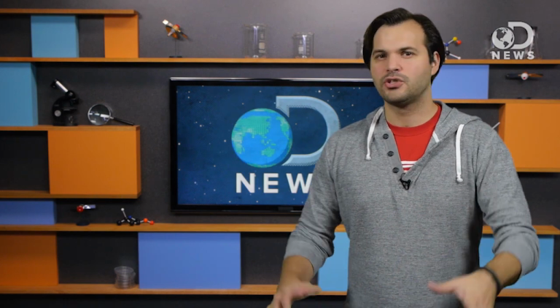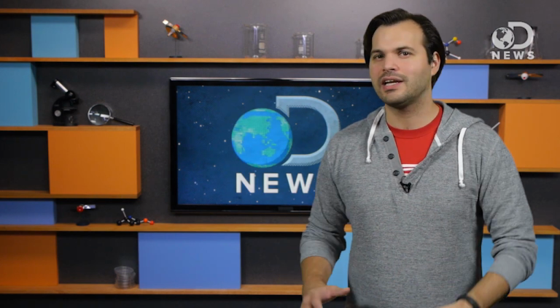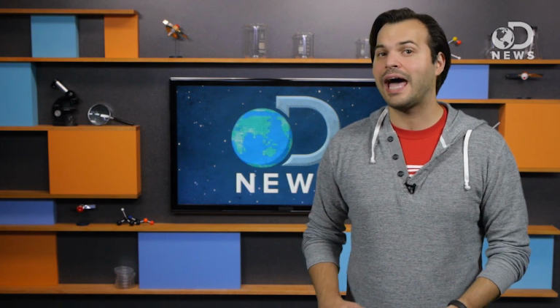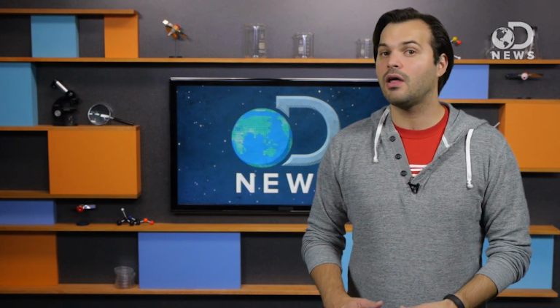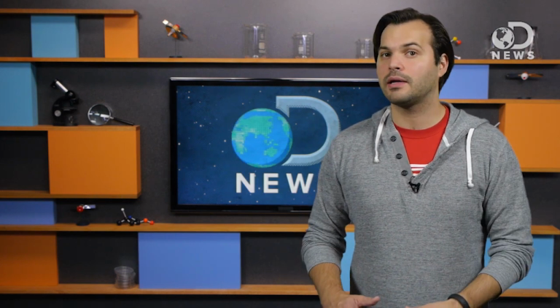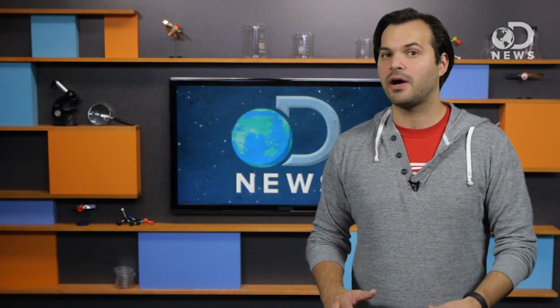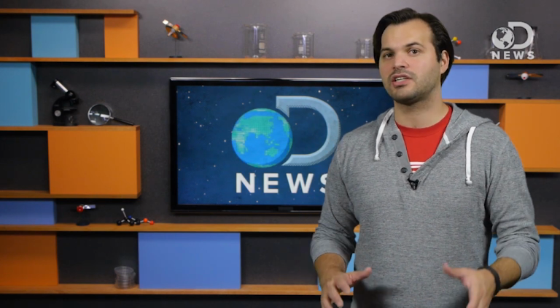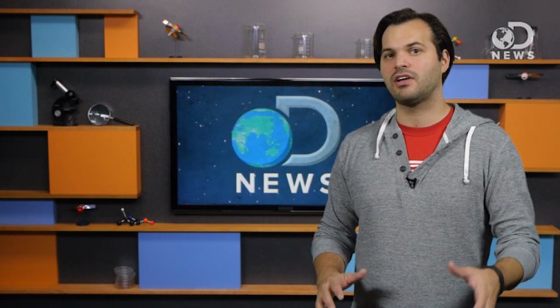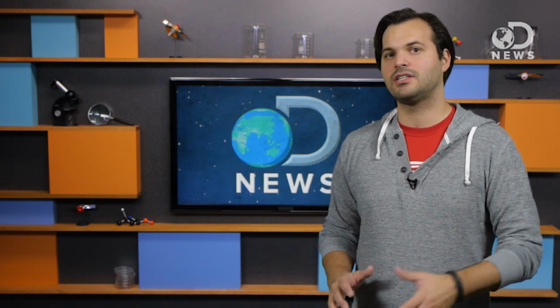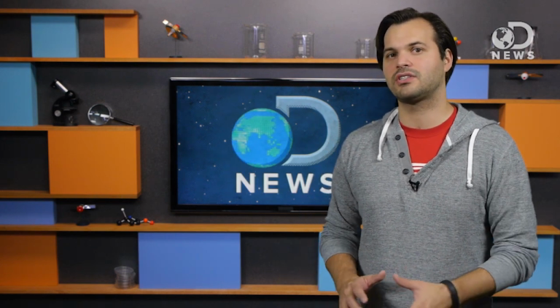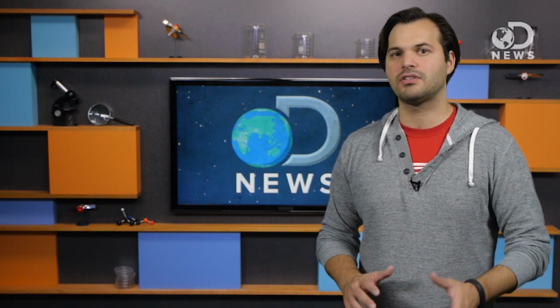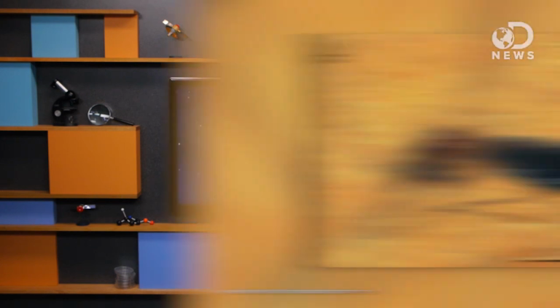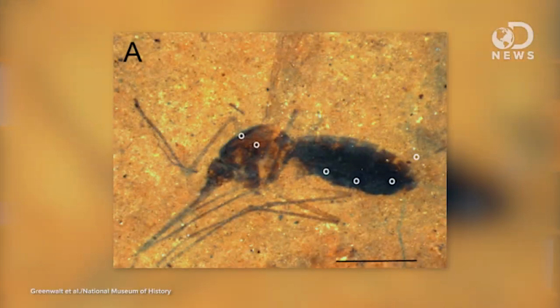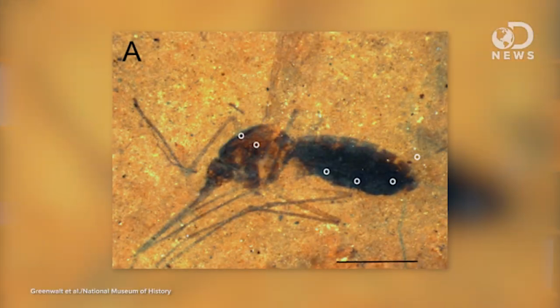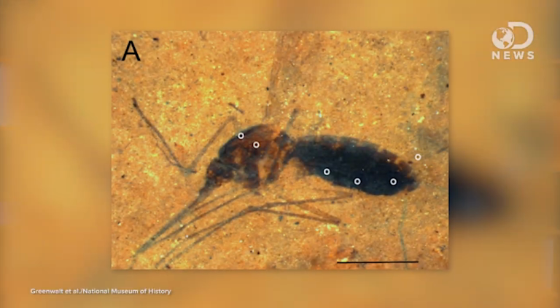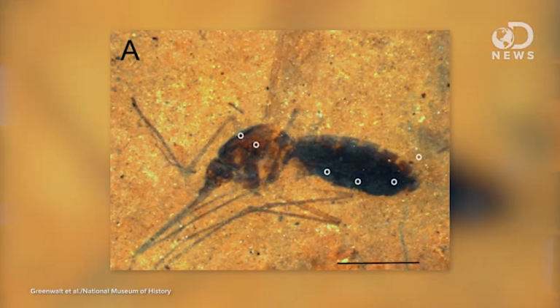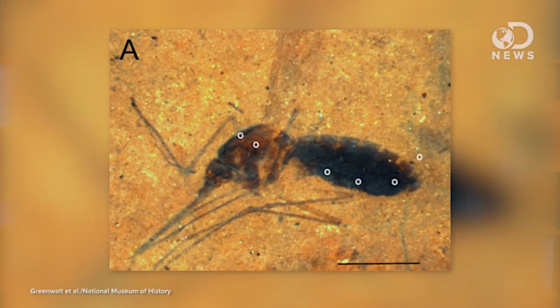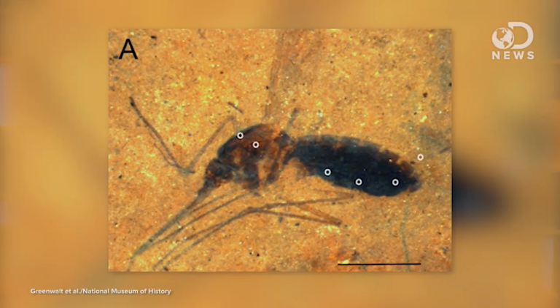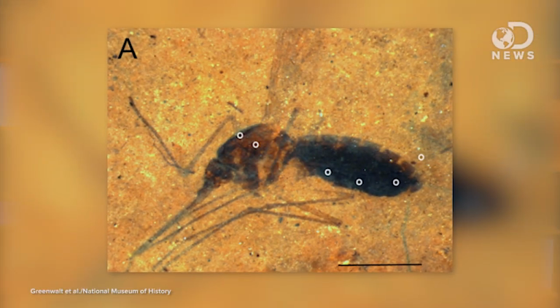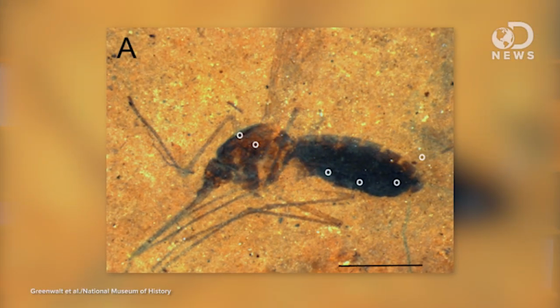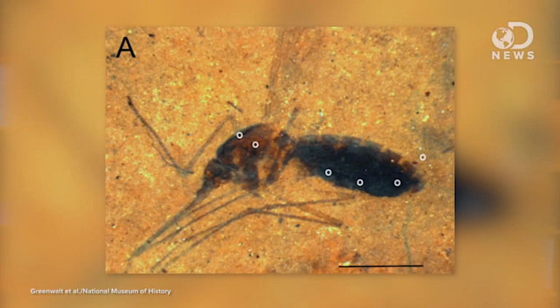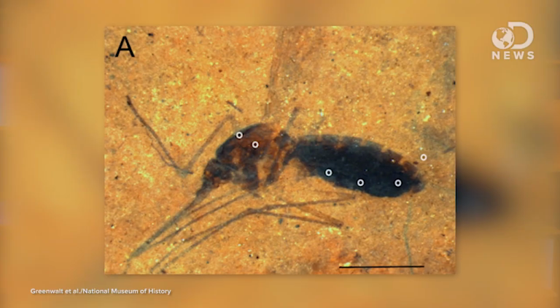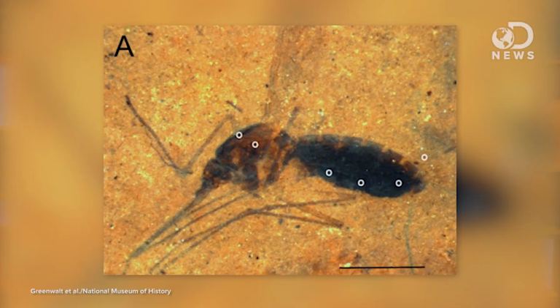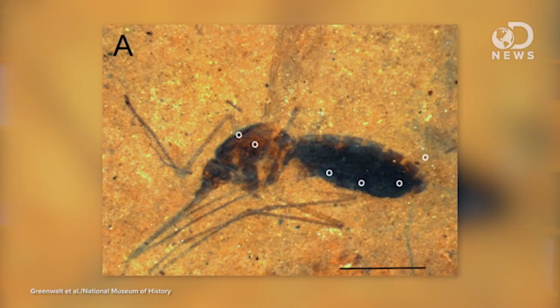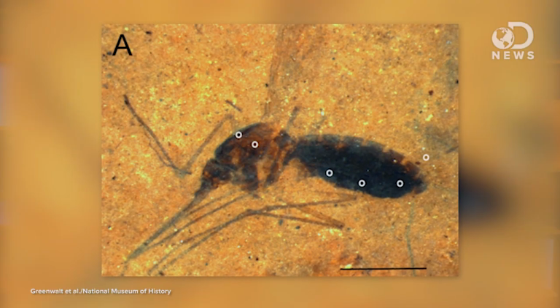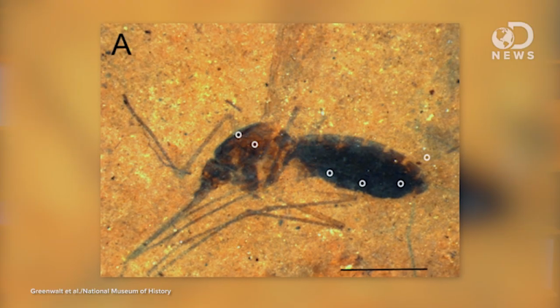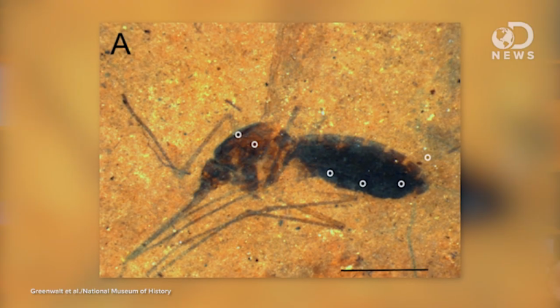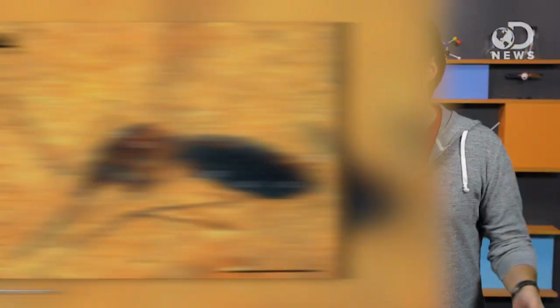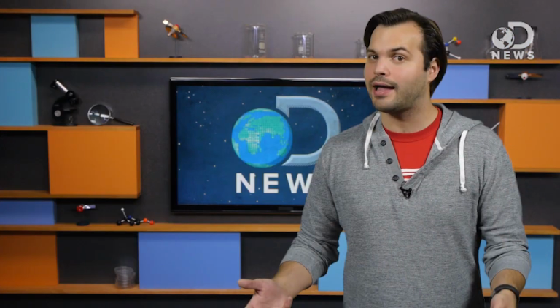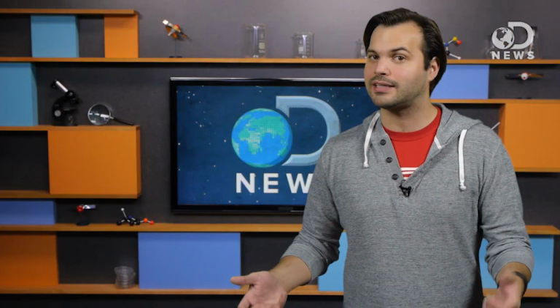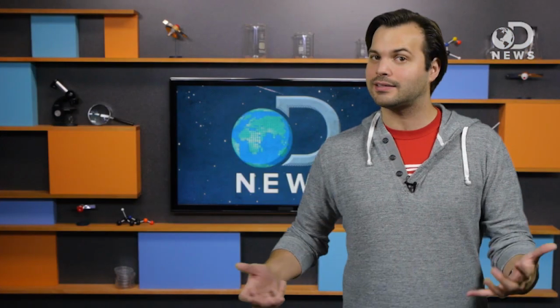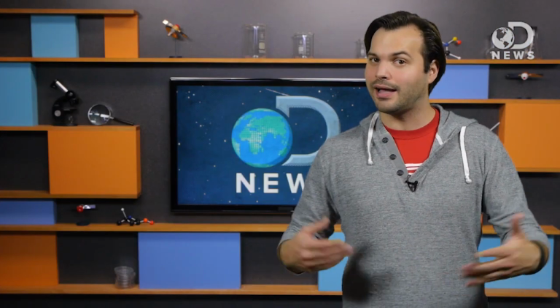During a cataloging project, a volunteer discovered the specimen contained stable red blood — first time we've ever found that. Get excited.